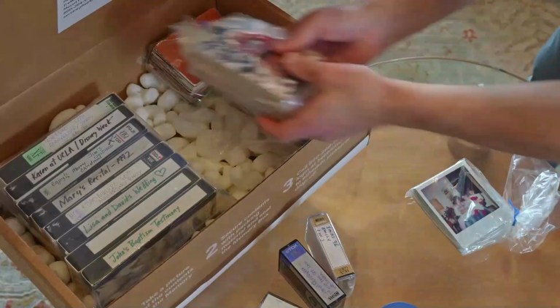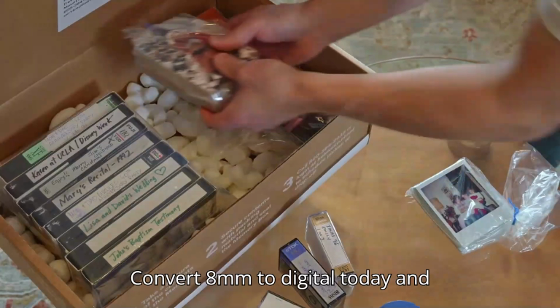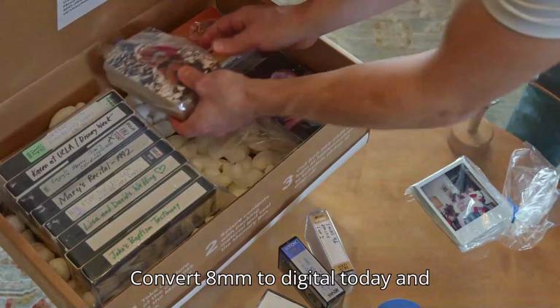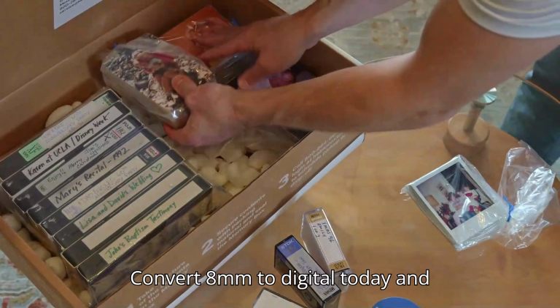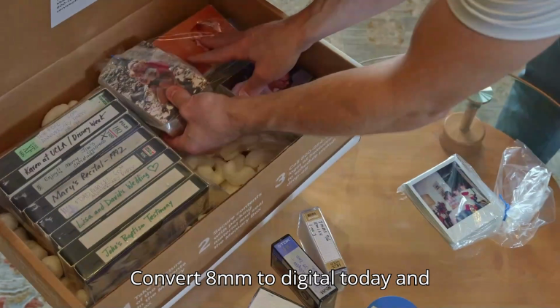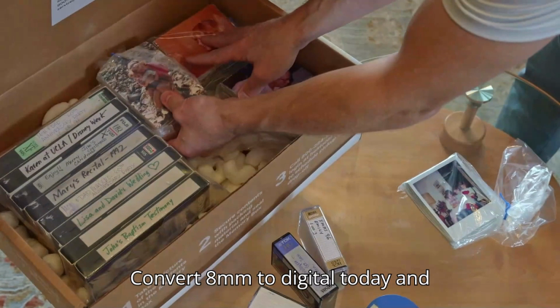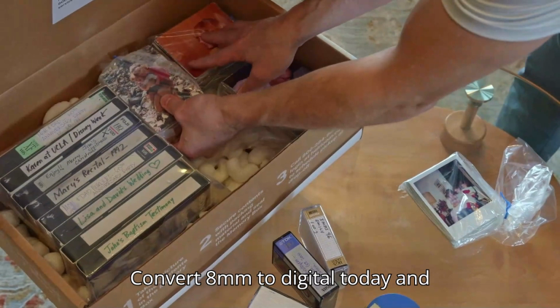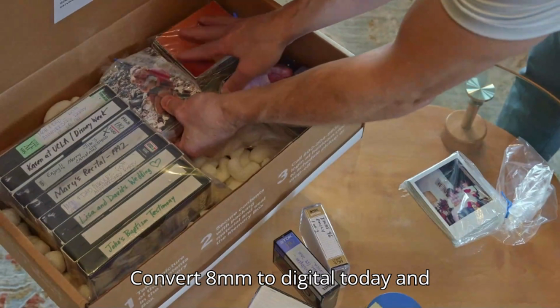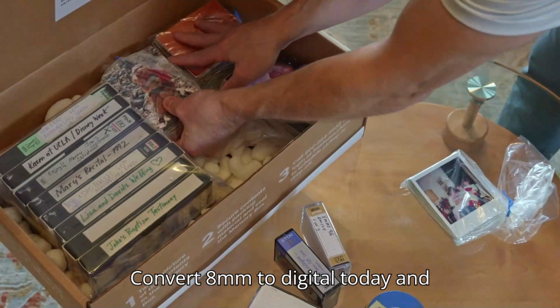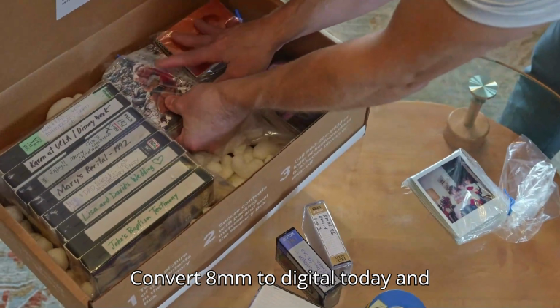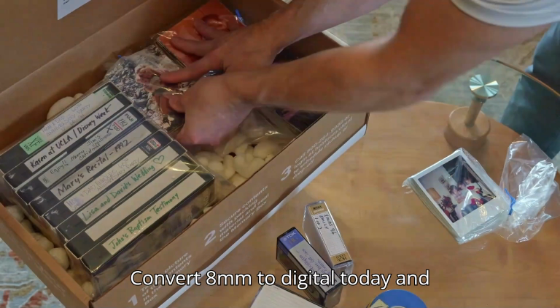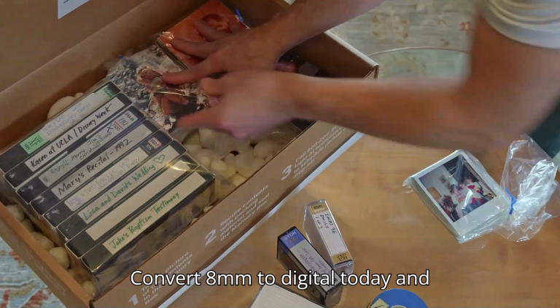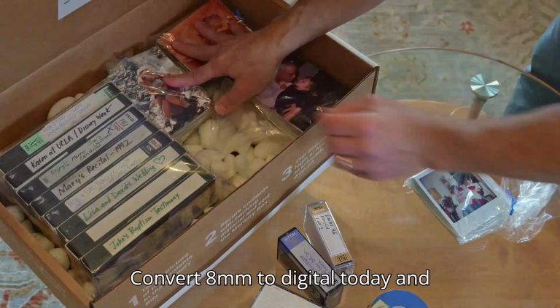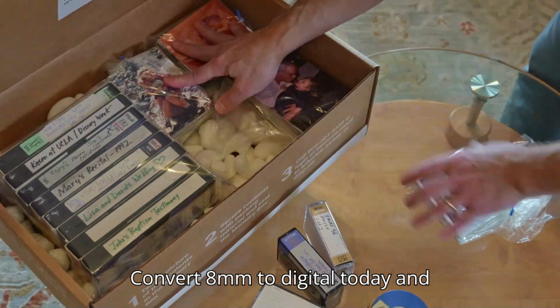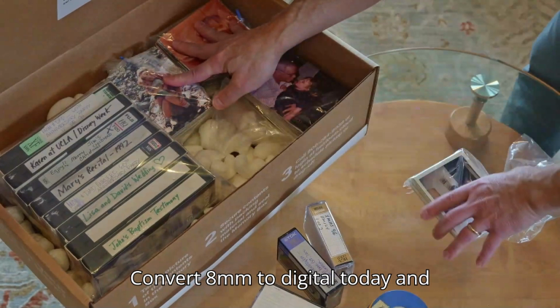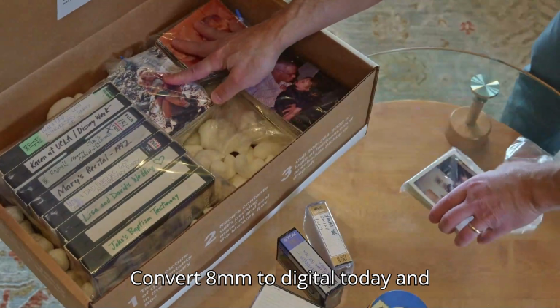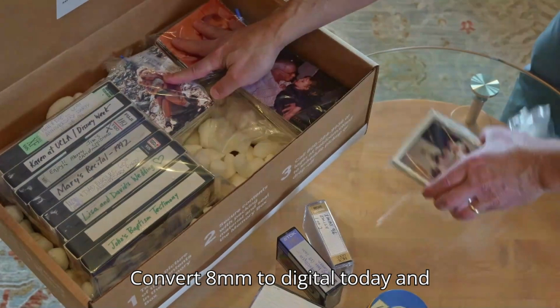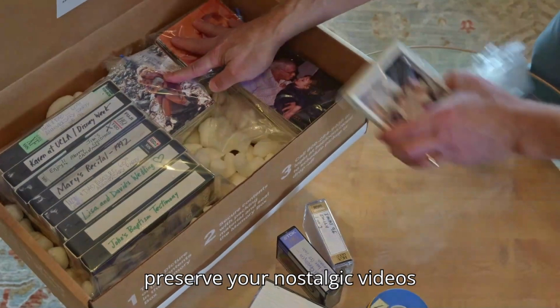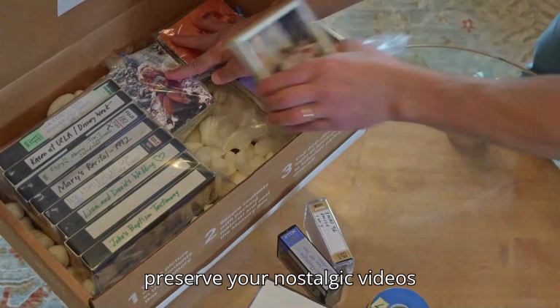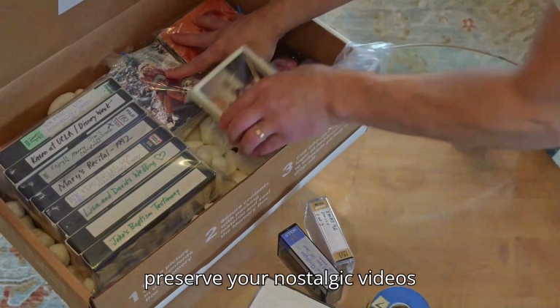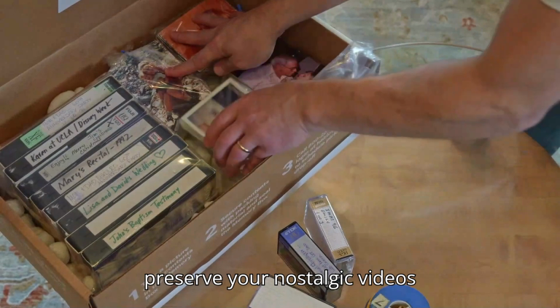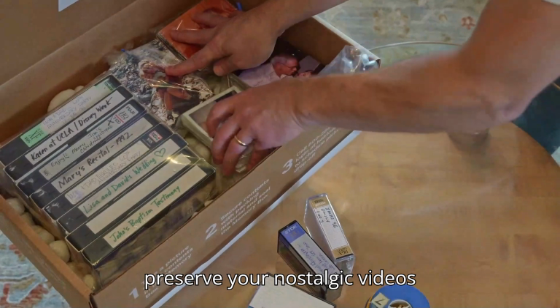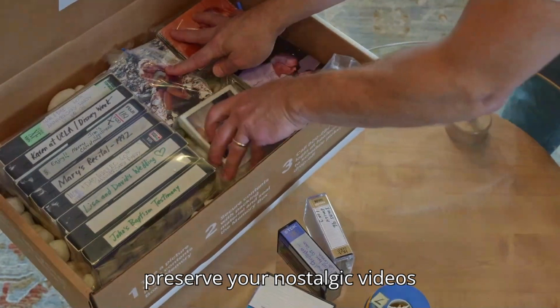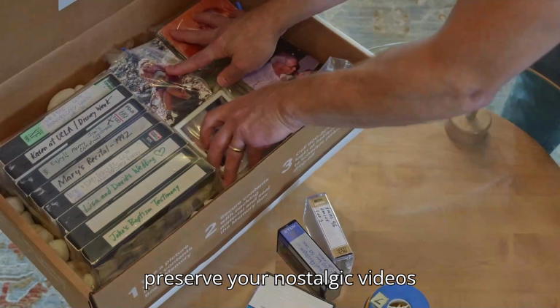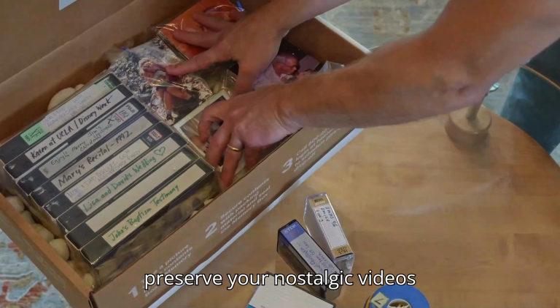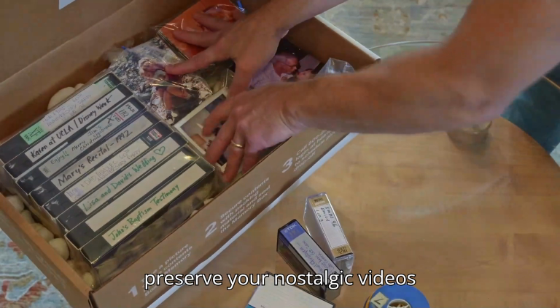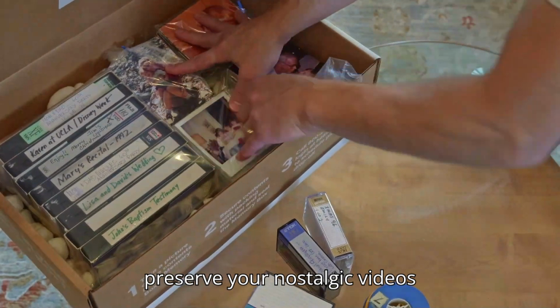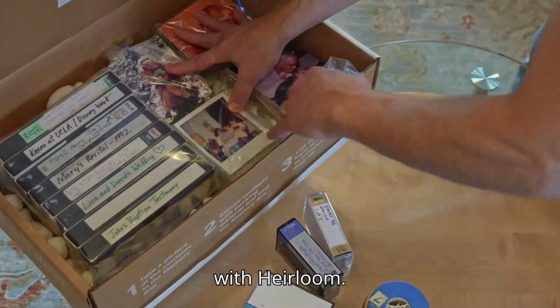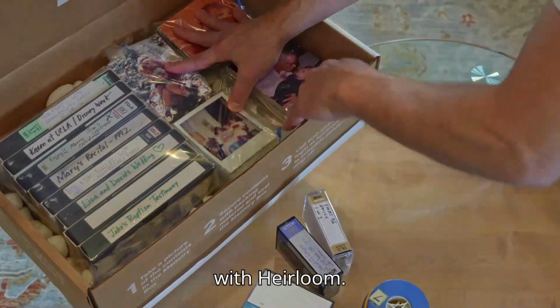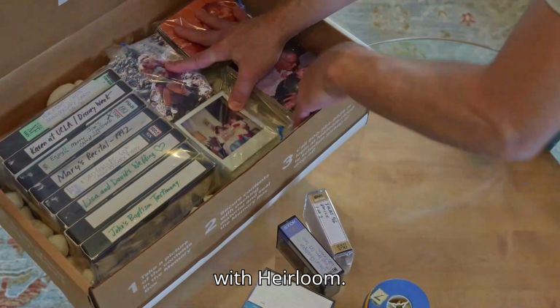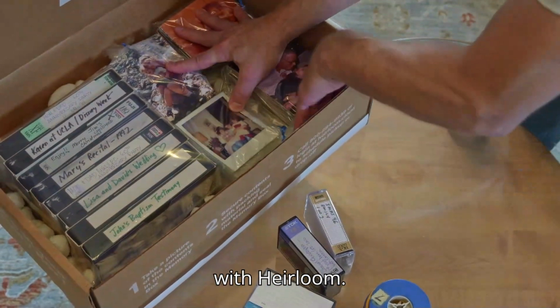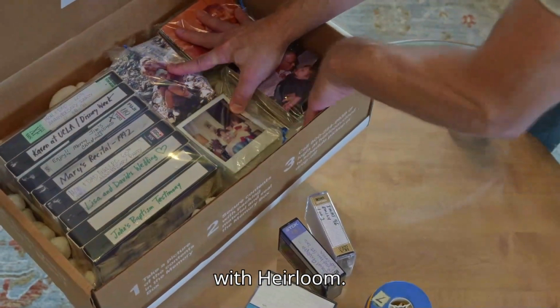Convert 8mm to digital today and preserve your nostalgic videos with Heirloom.